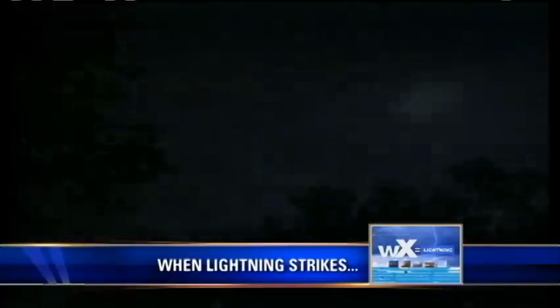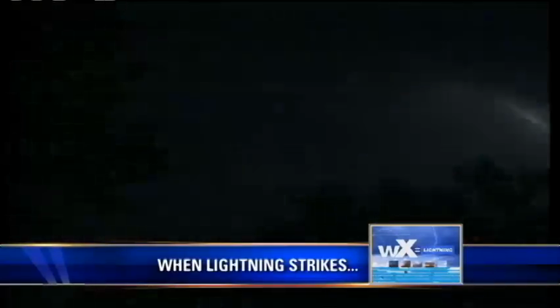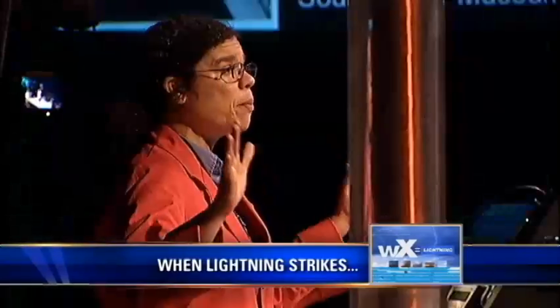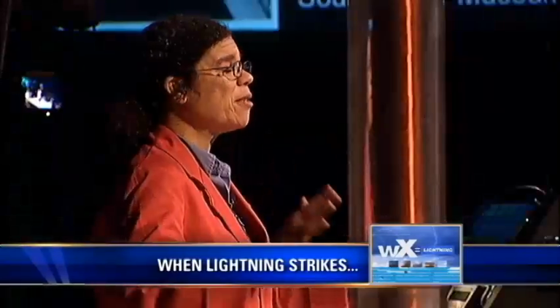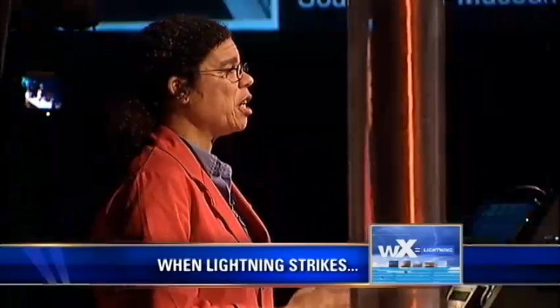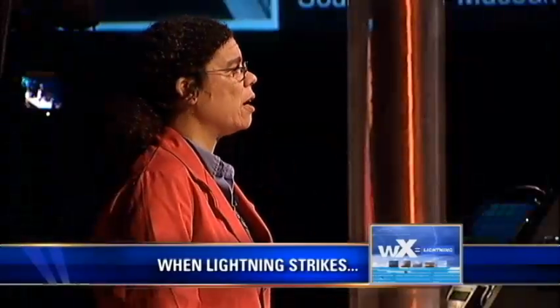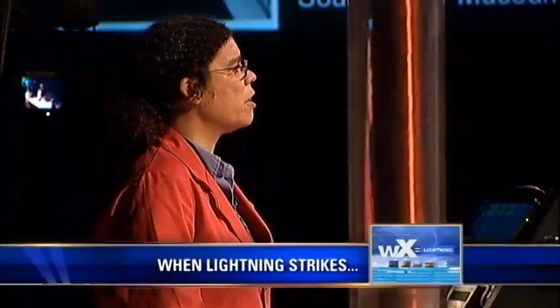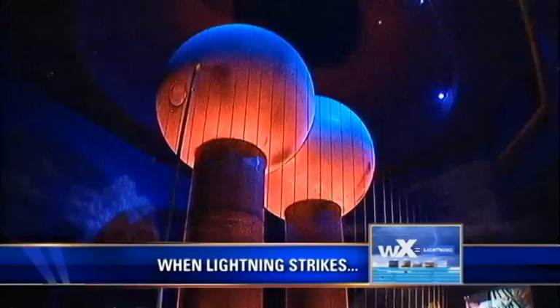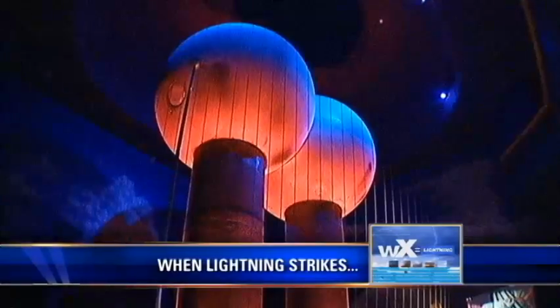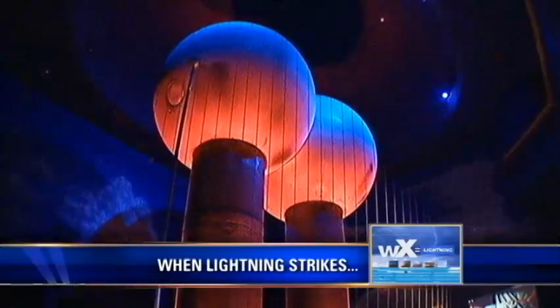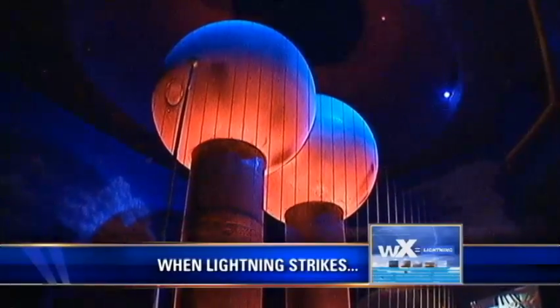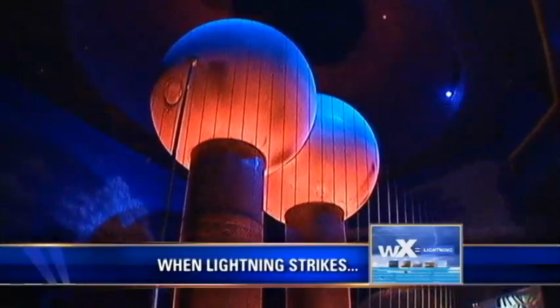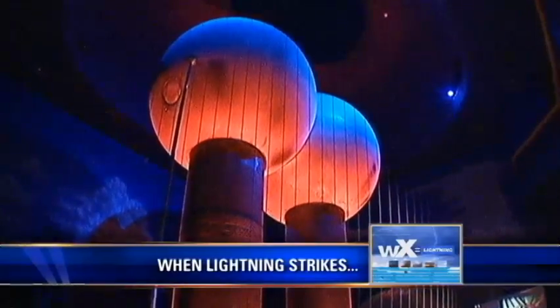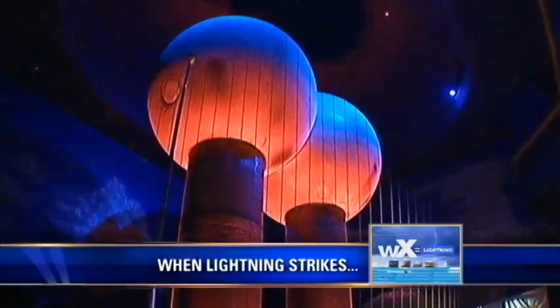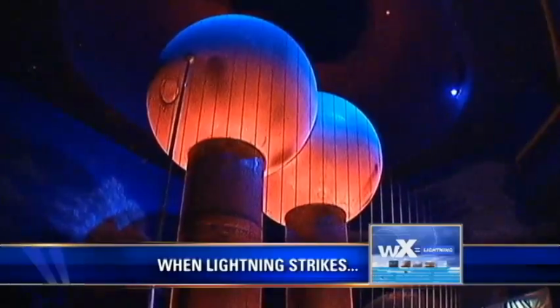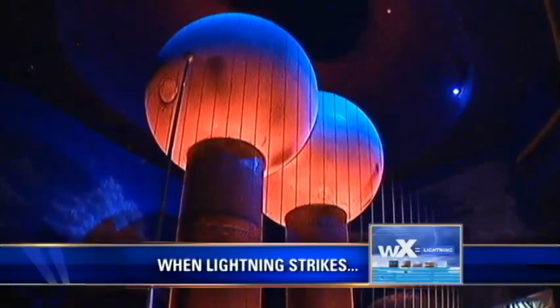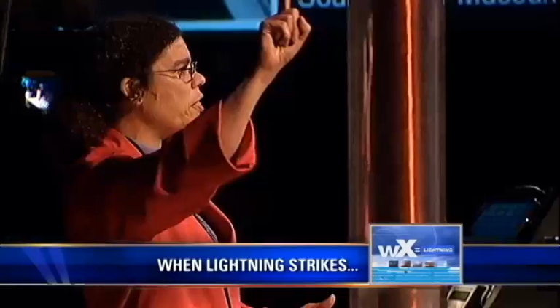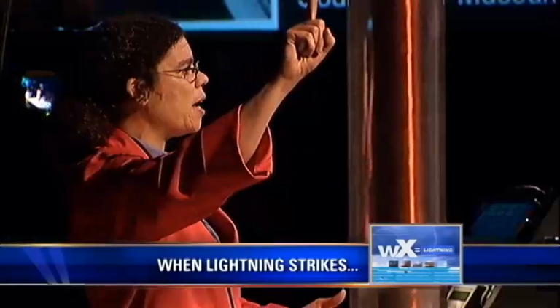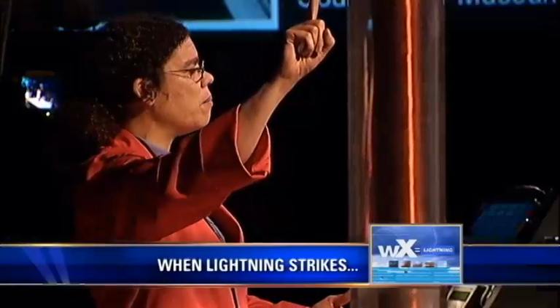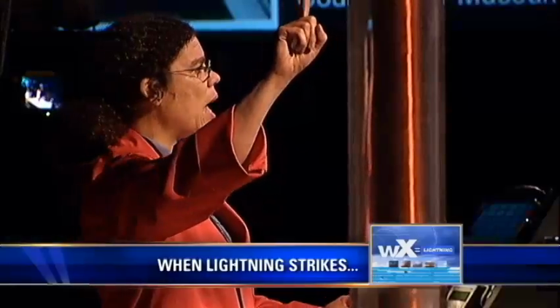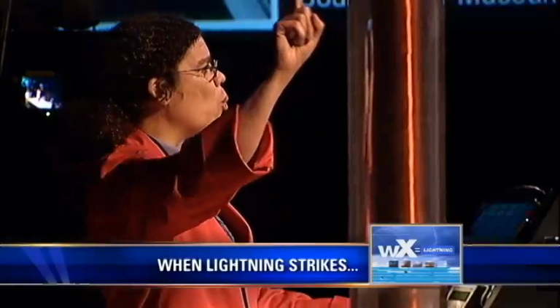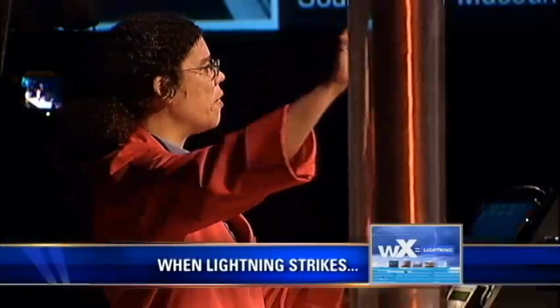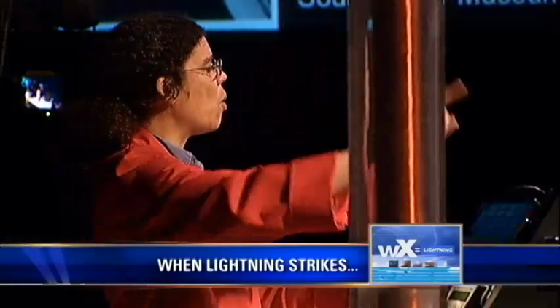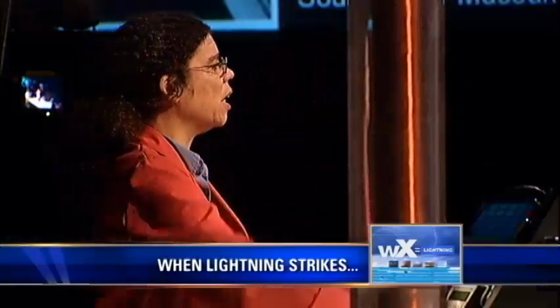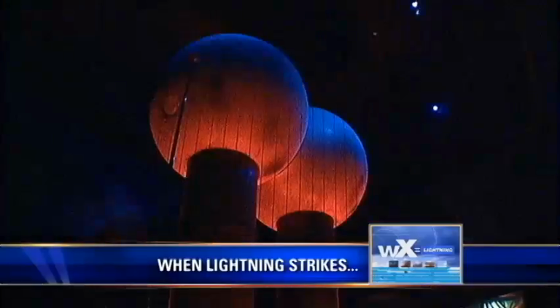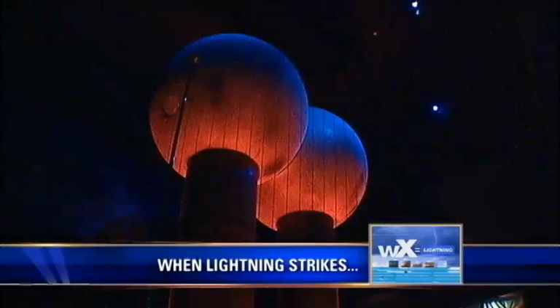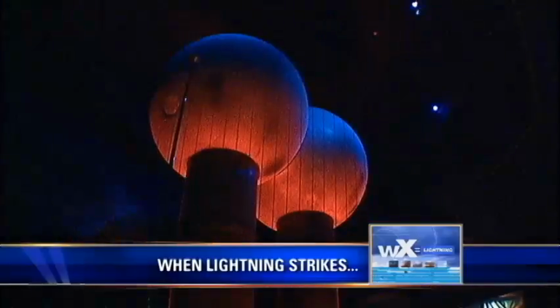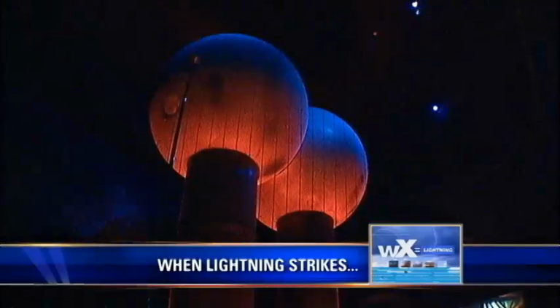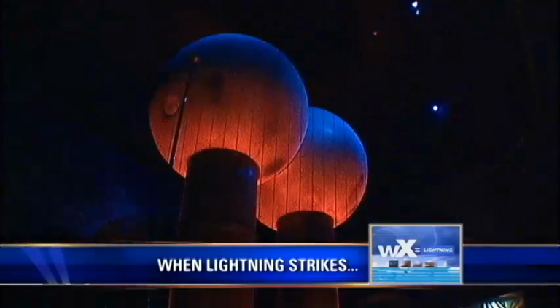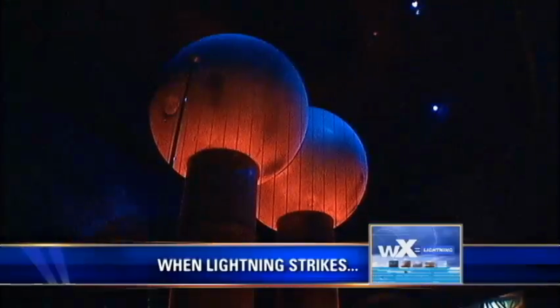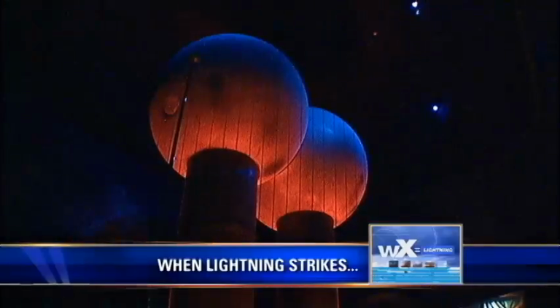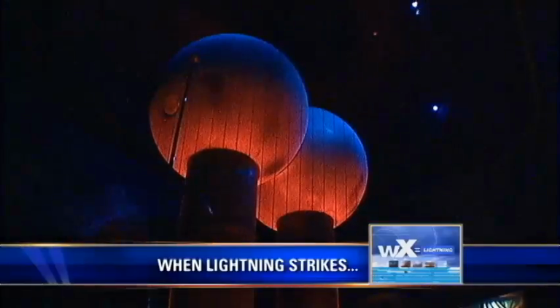The big machine — the Van de Graaff generator — is doing one thing and one thing only: collecting electric charge.